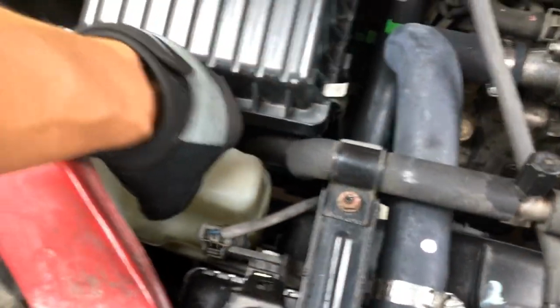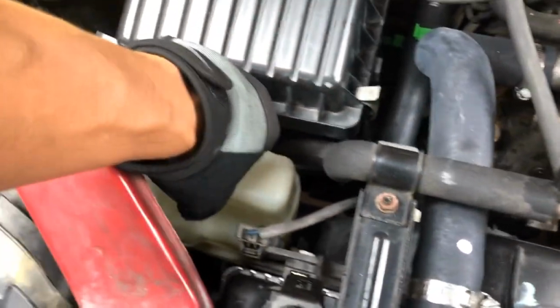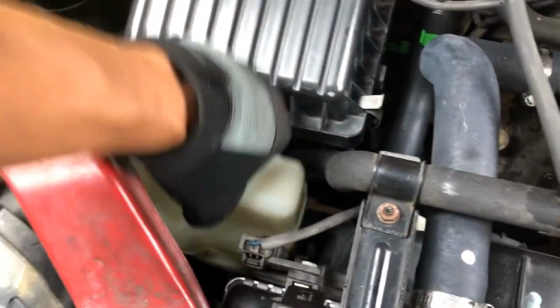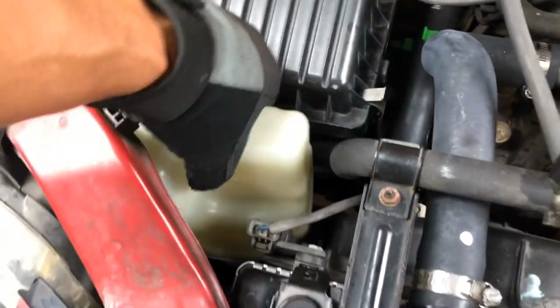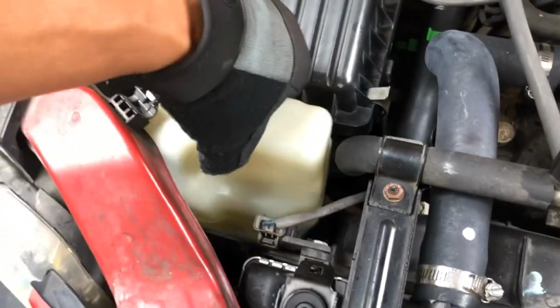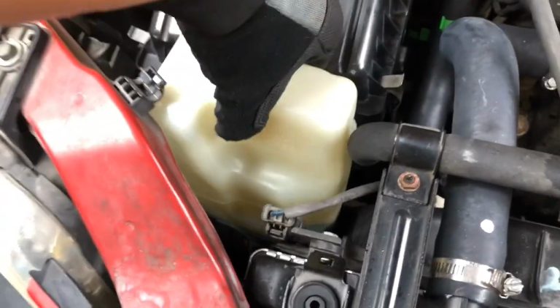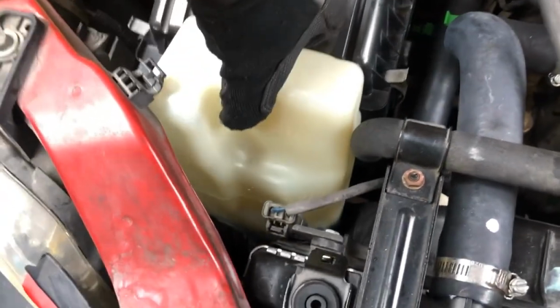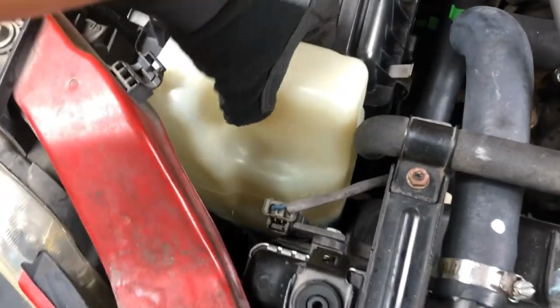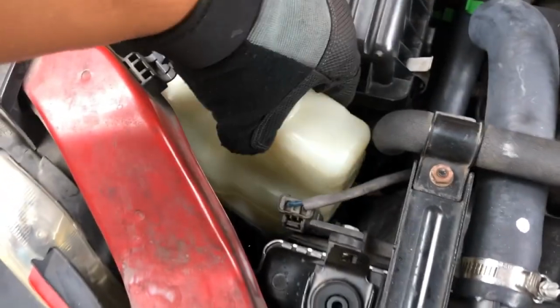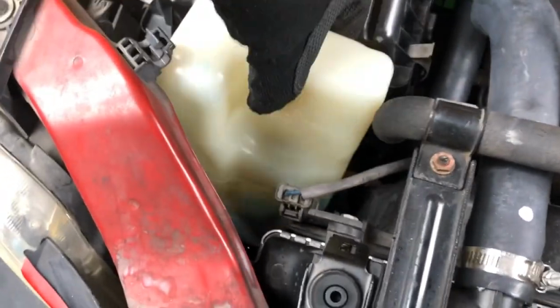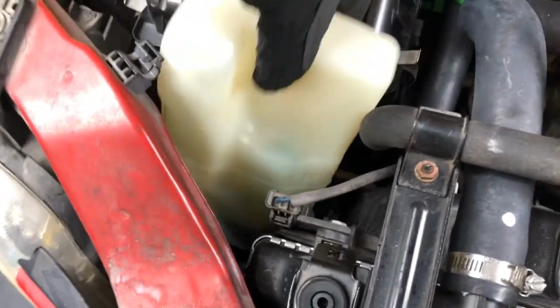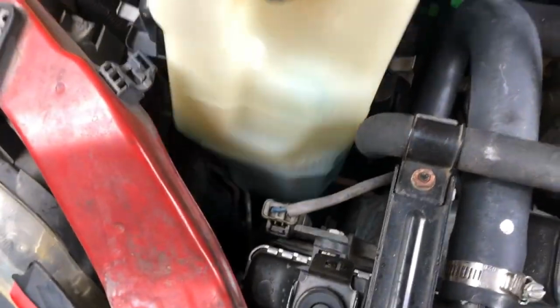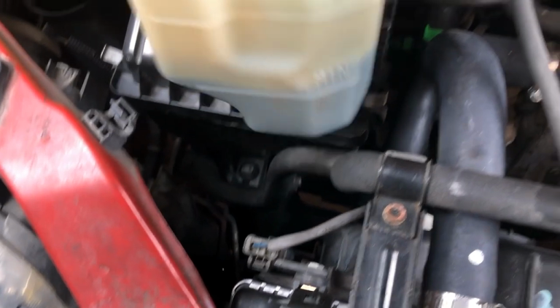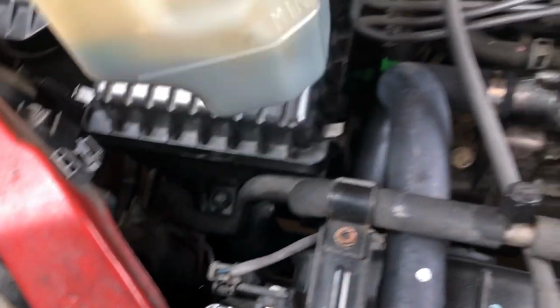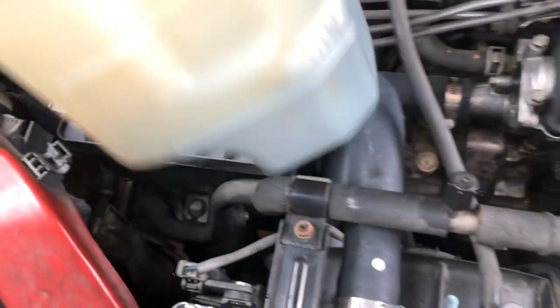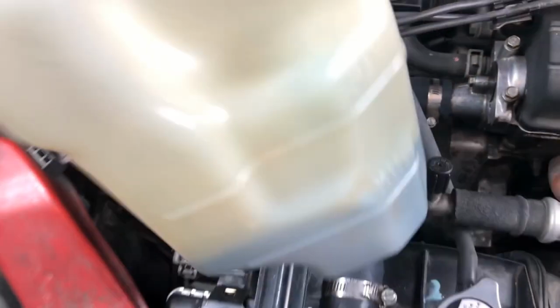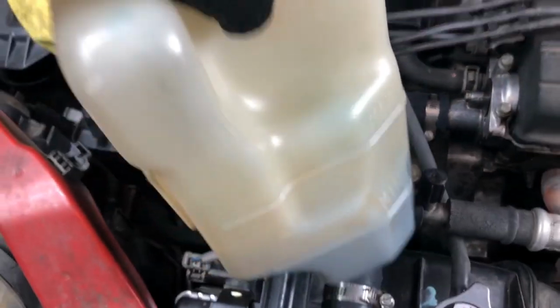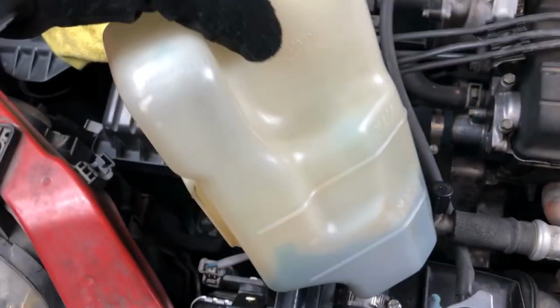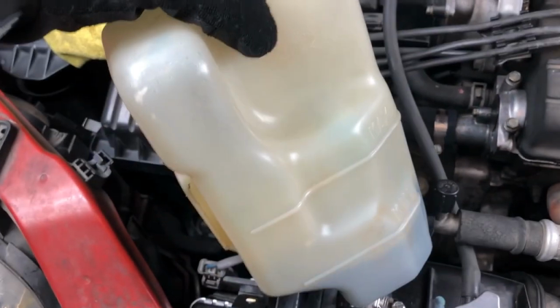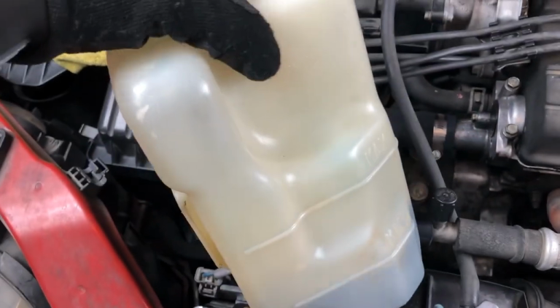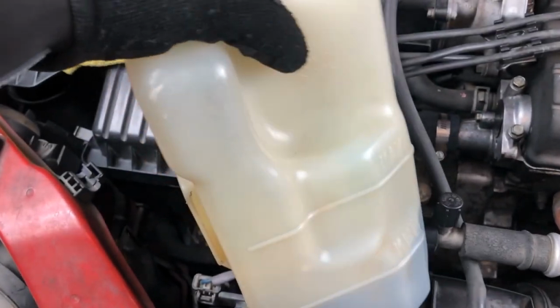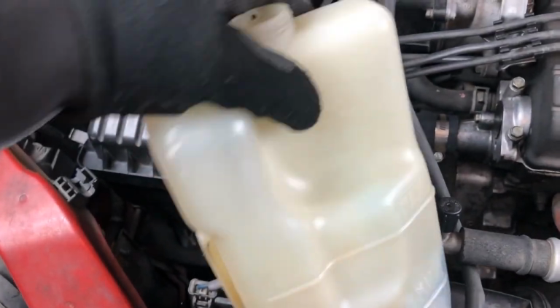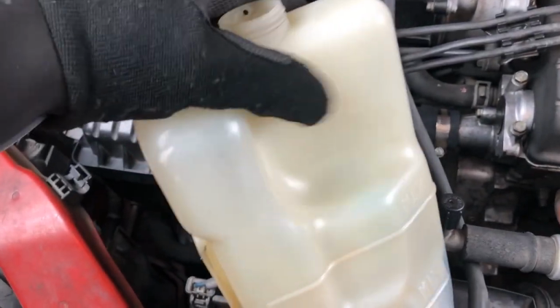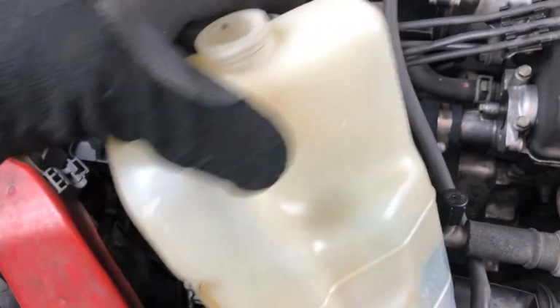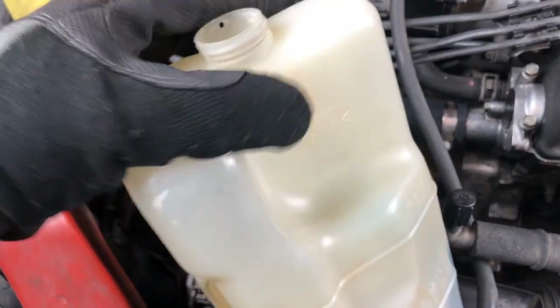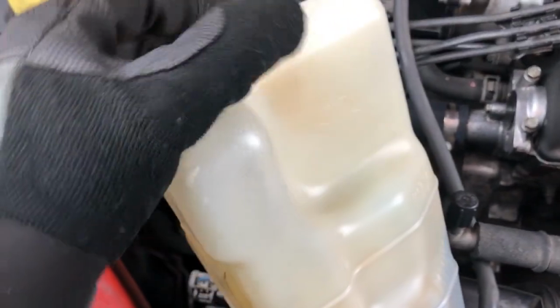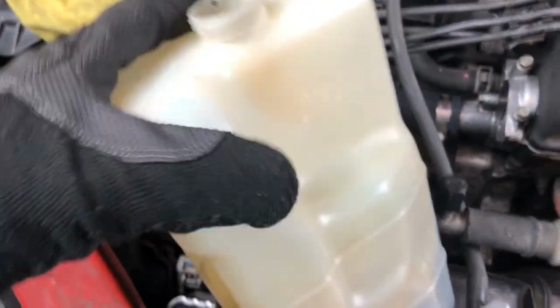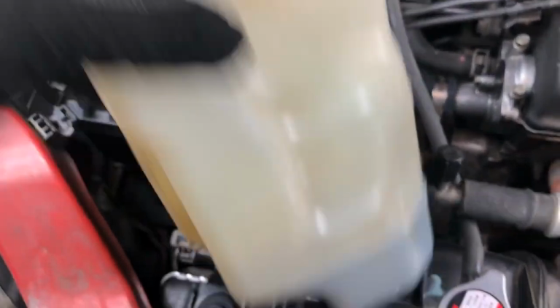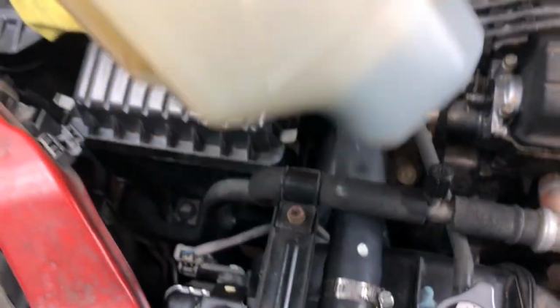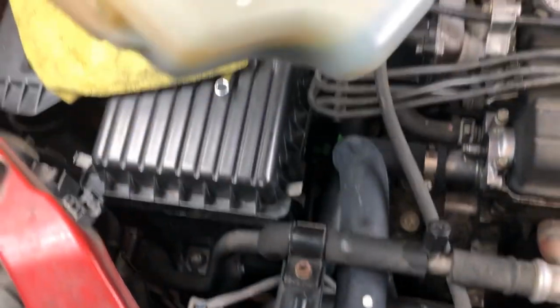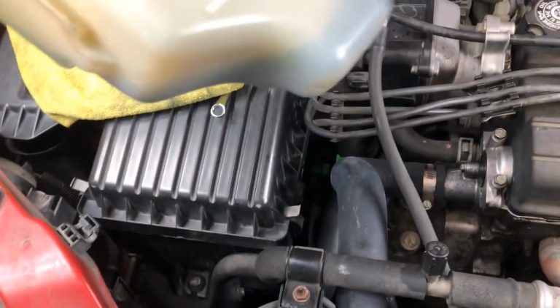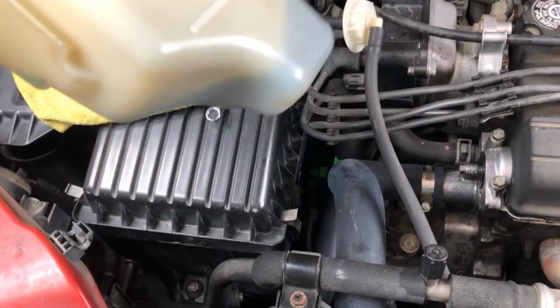Next, just disconnect the negative terminals. I'm going to remove the tank. Just have a towel ready just in case. Drain all that coolant out and then clean the tank.